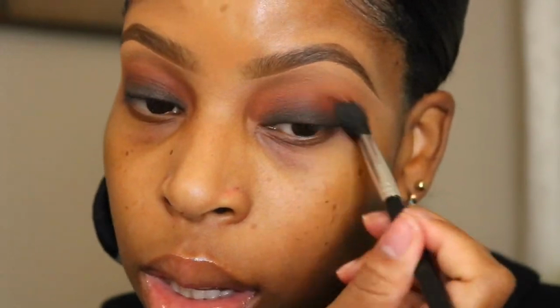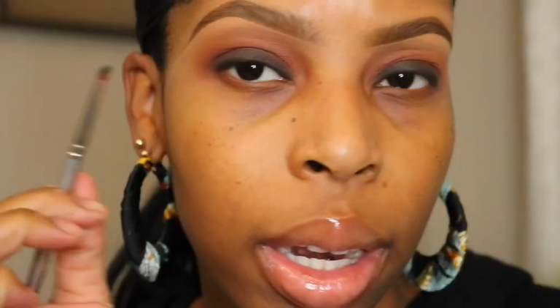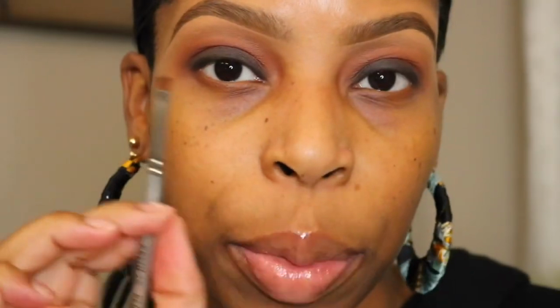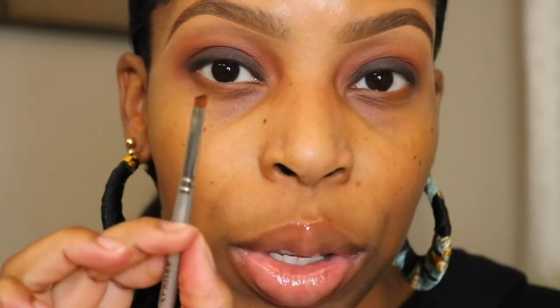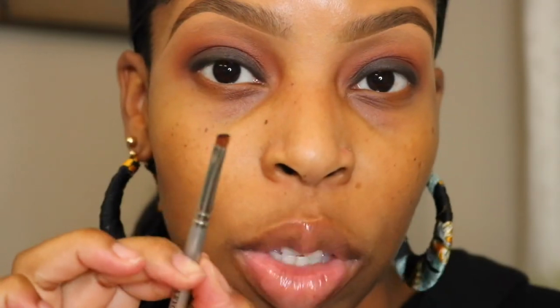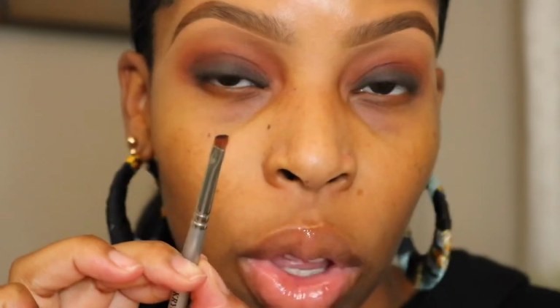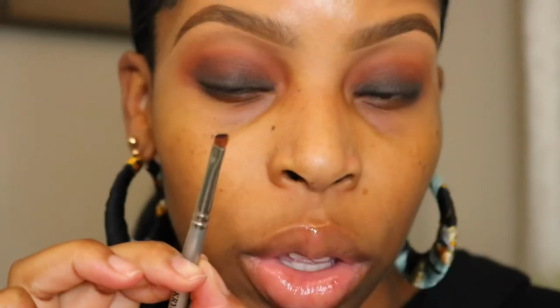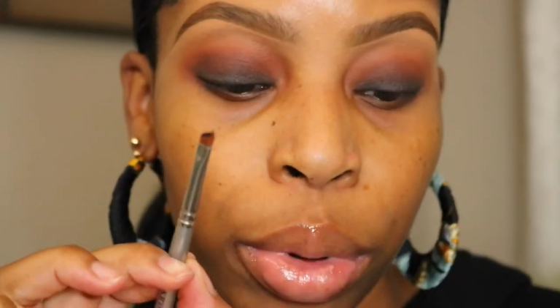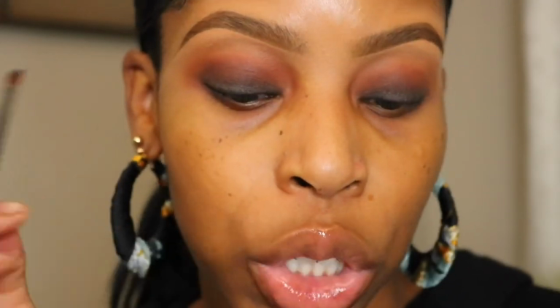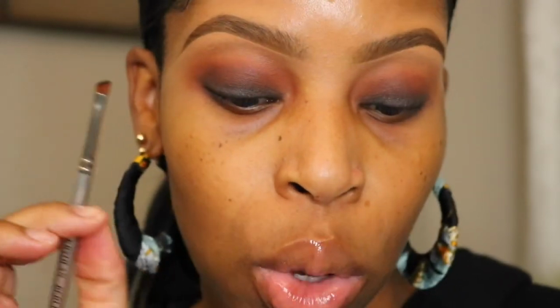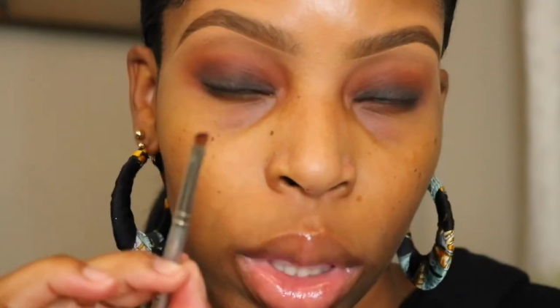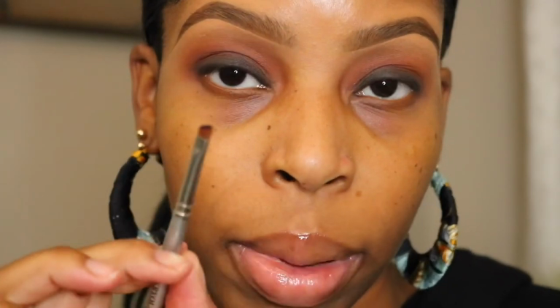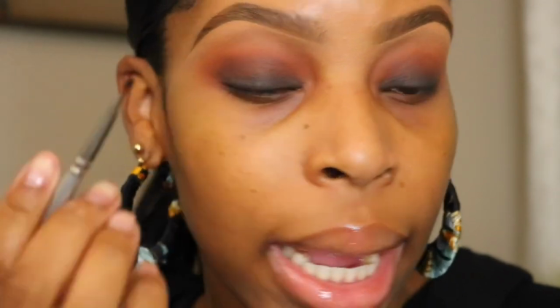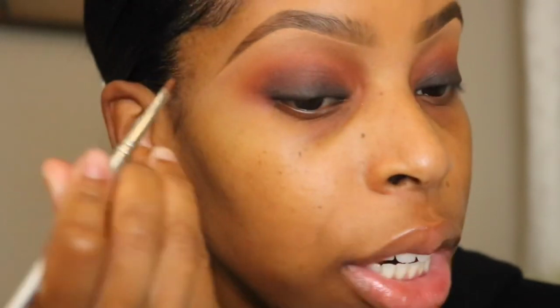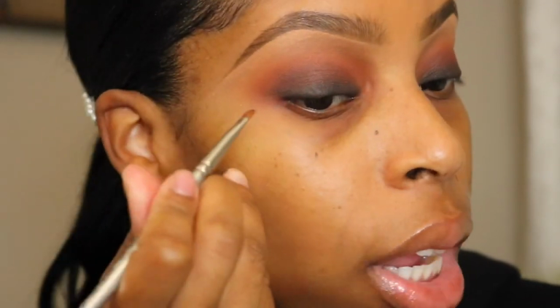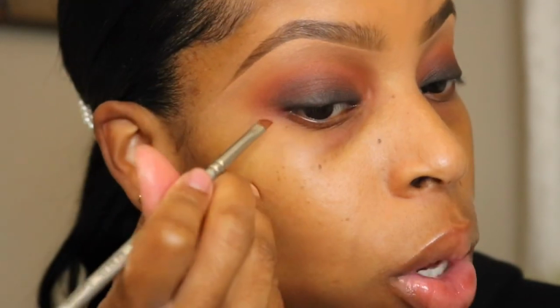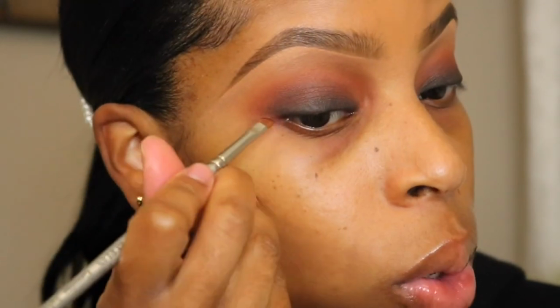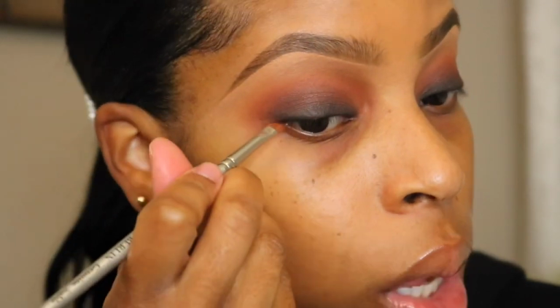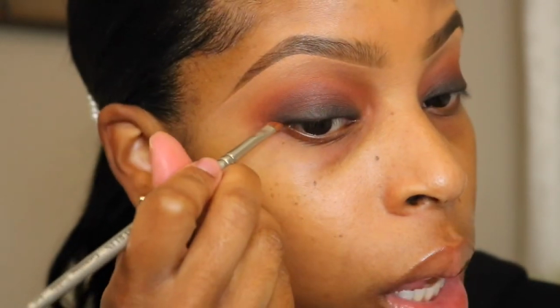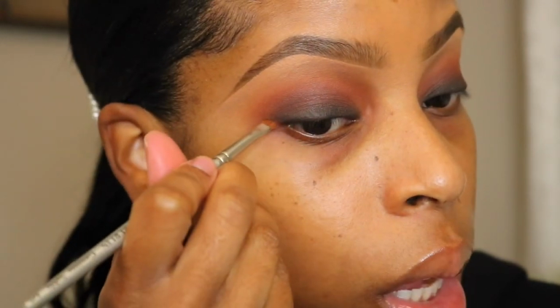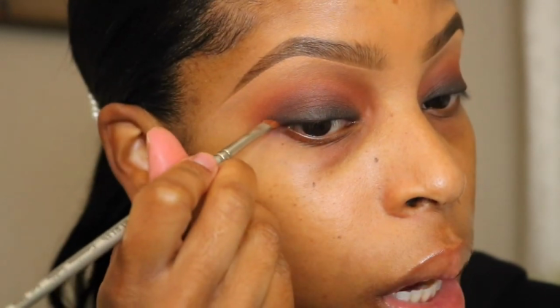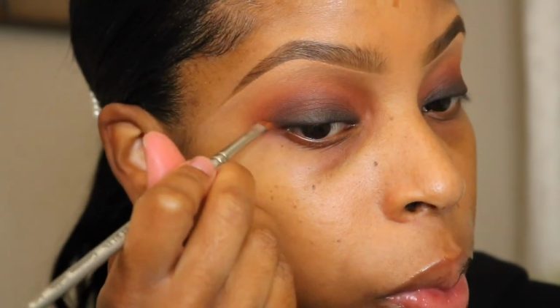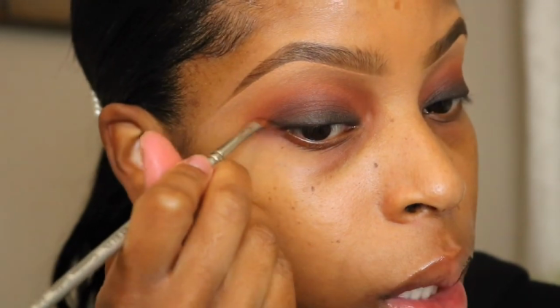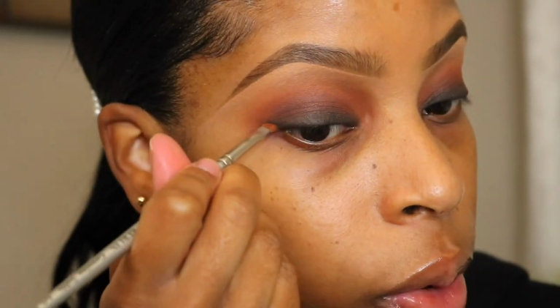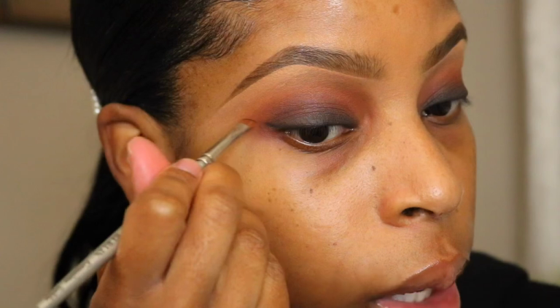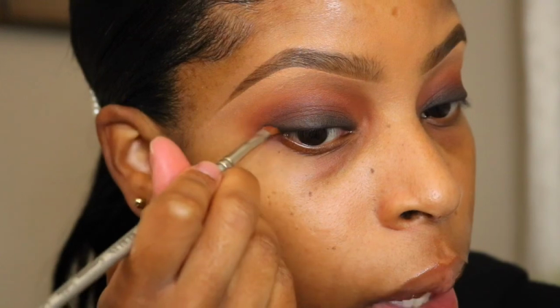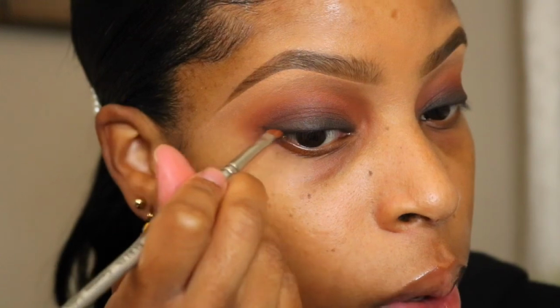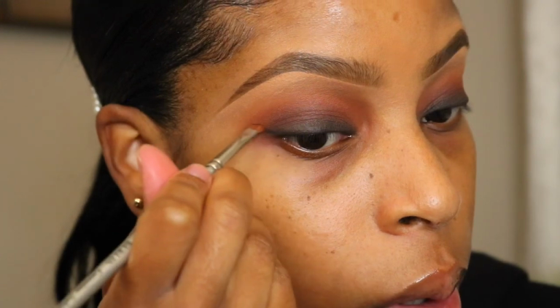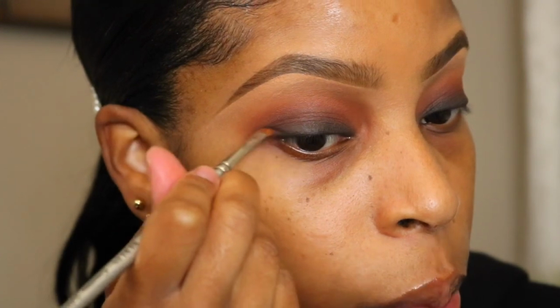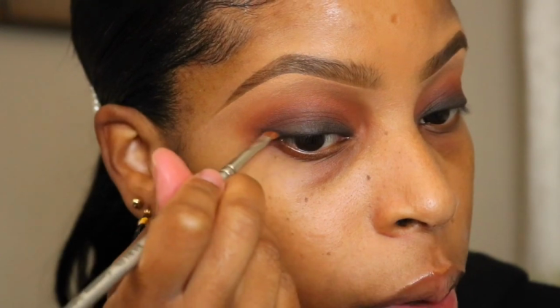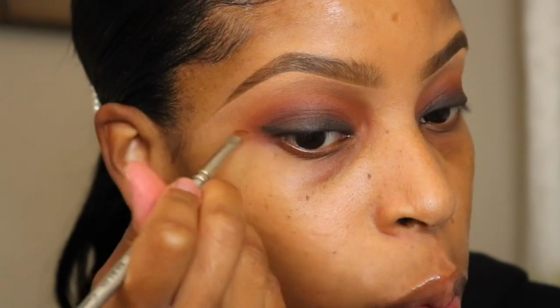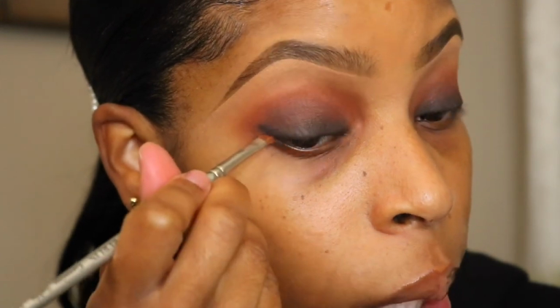Now I'm going to use a small angle brush with the black eyeshadow and I'm just going to flick out a little bit of a wing.